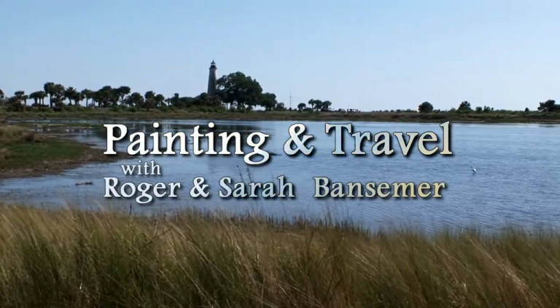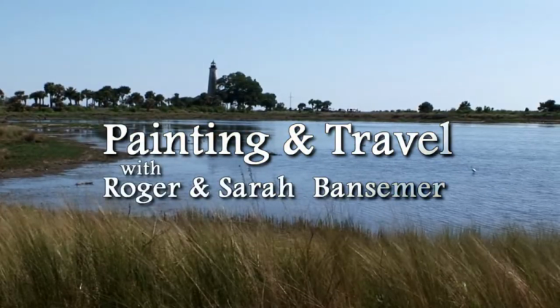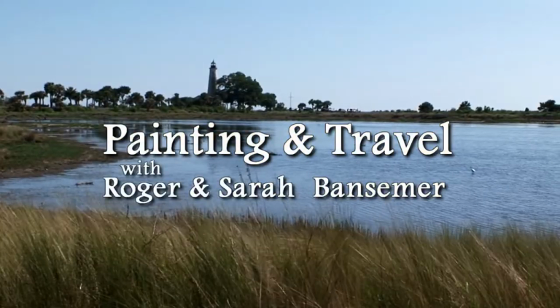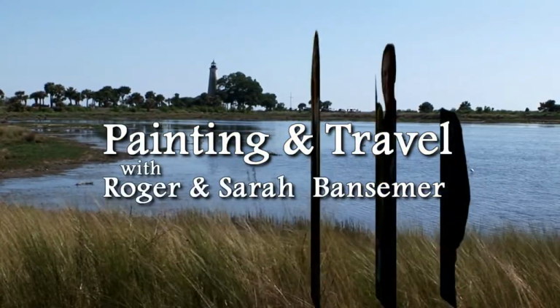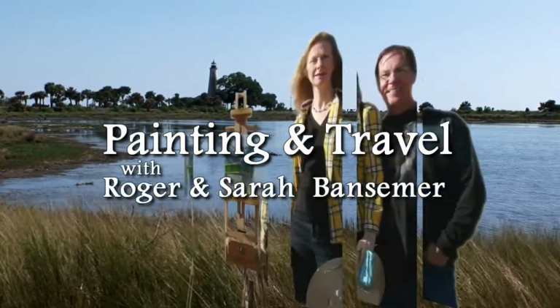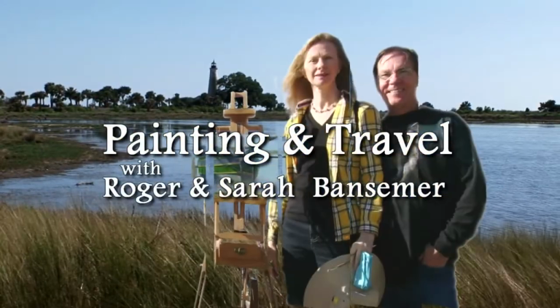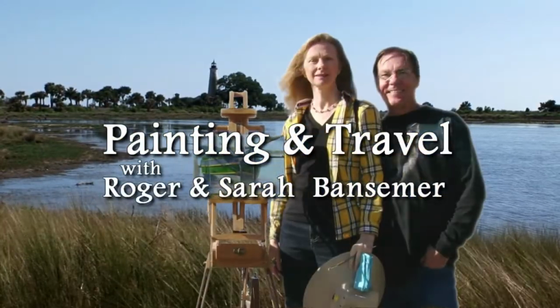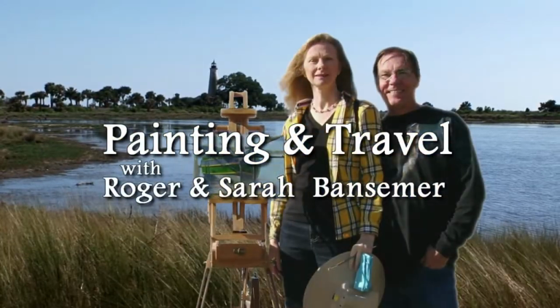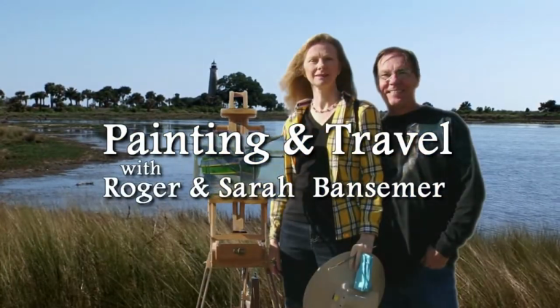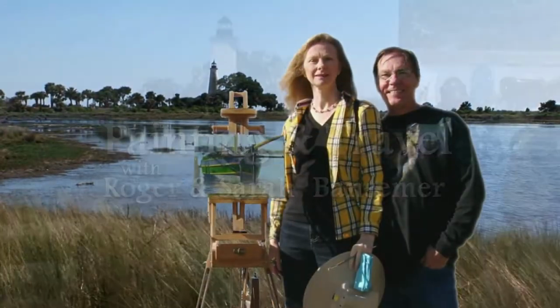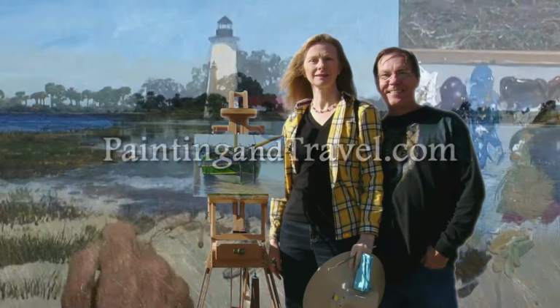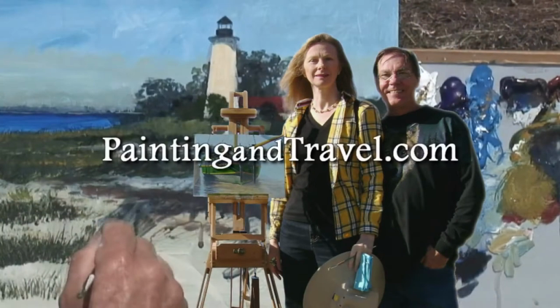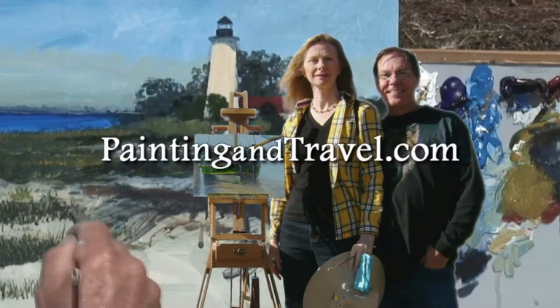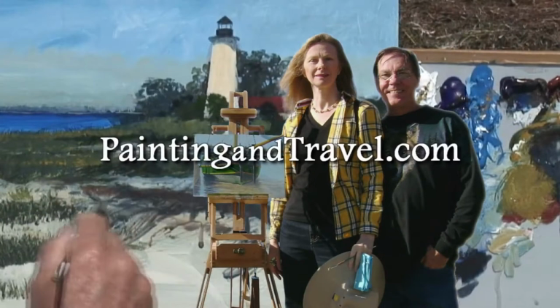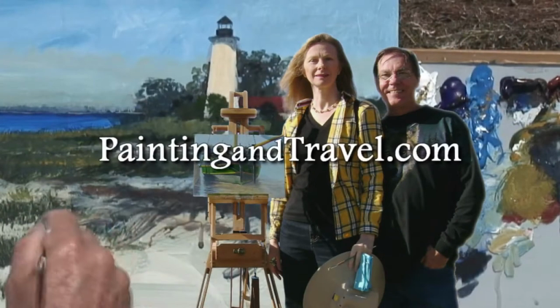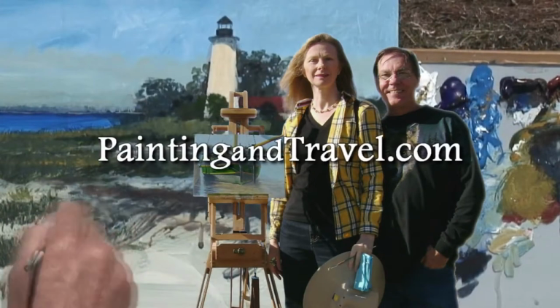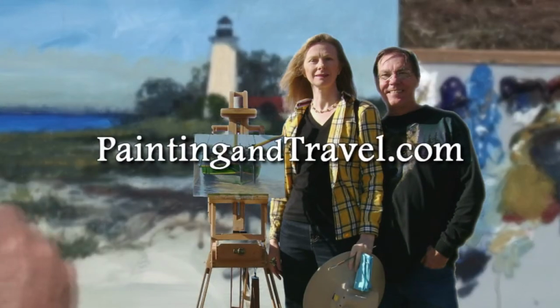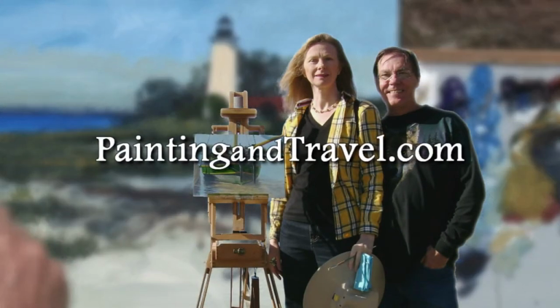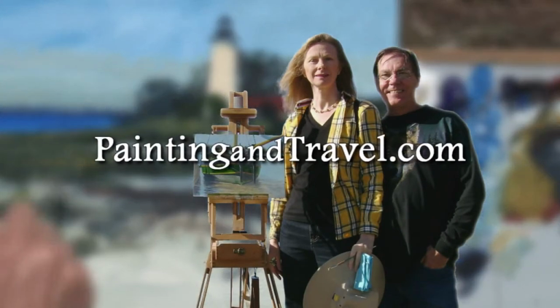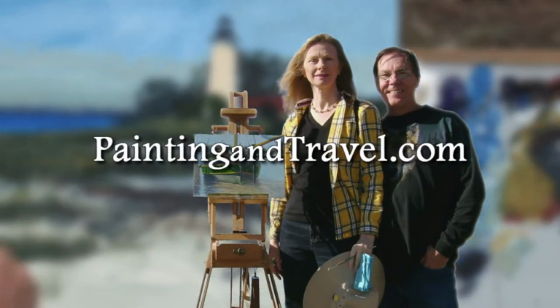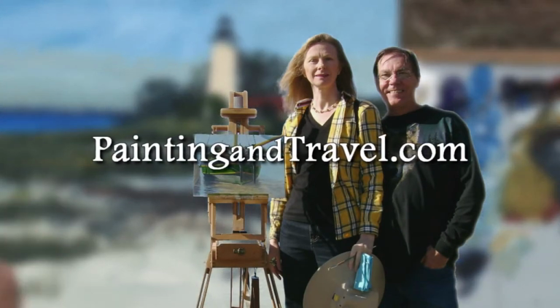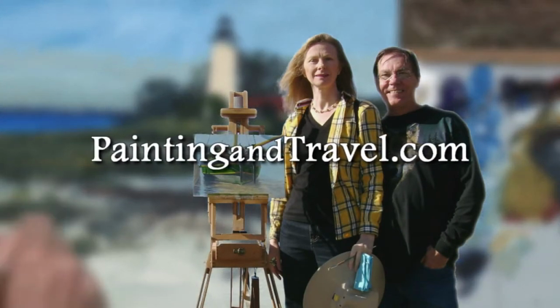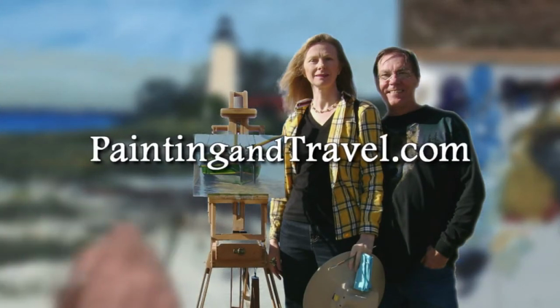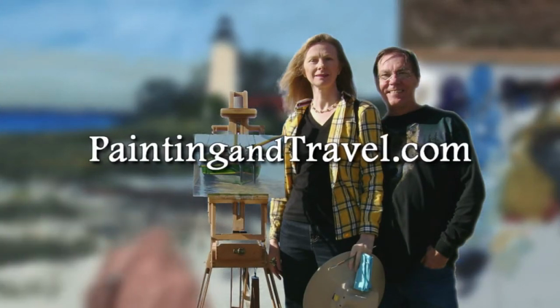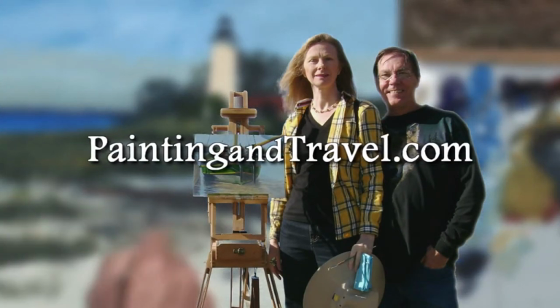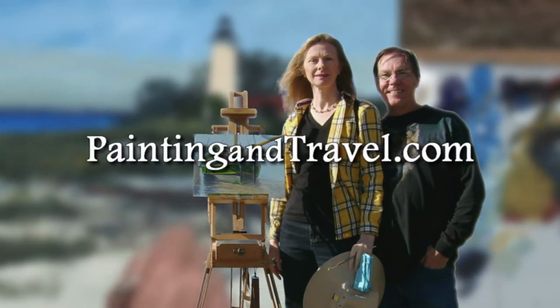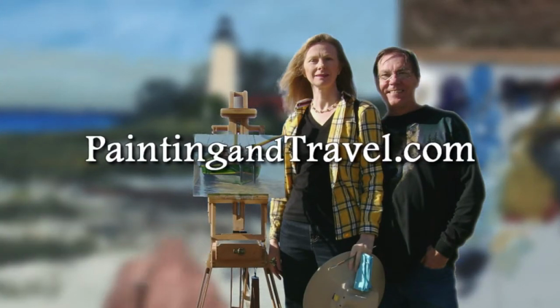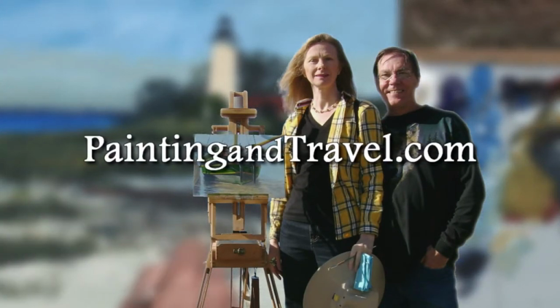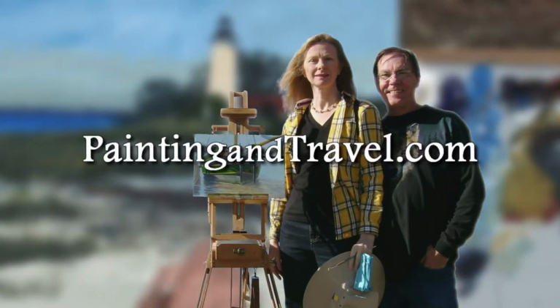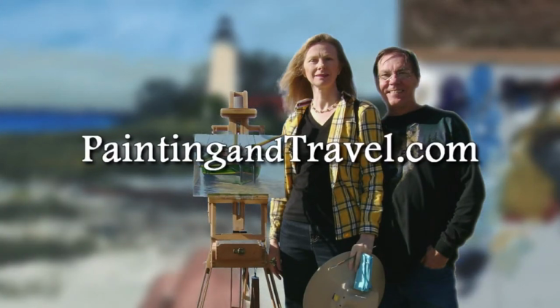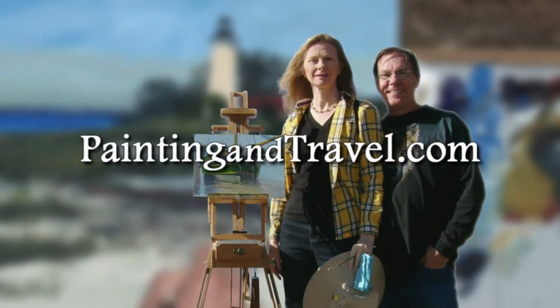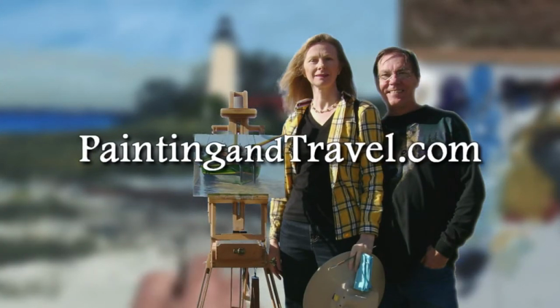For more information about Painting and Travel with Roger and Sarah Bansemer, visit paintingandtravel.com.